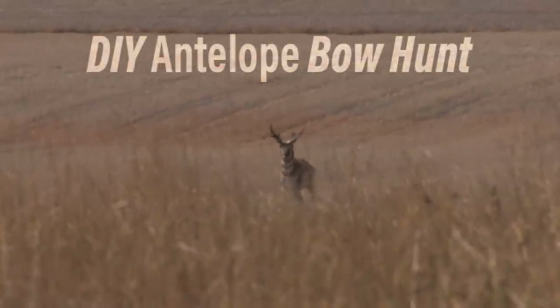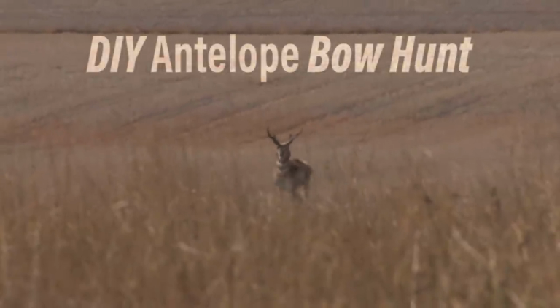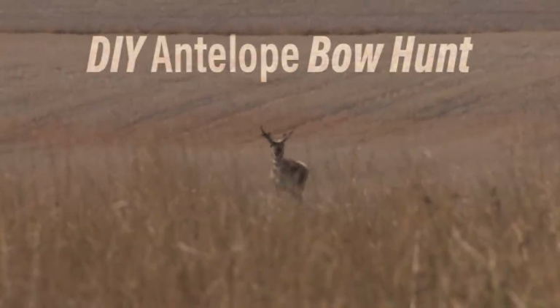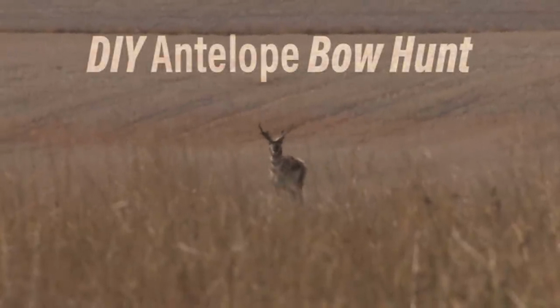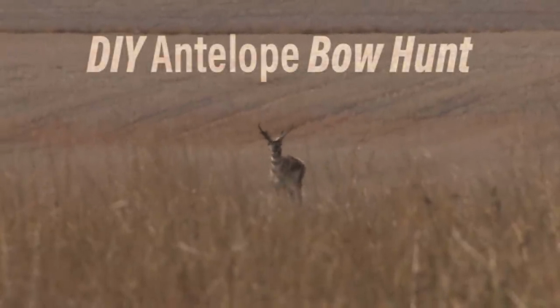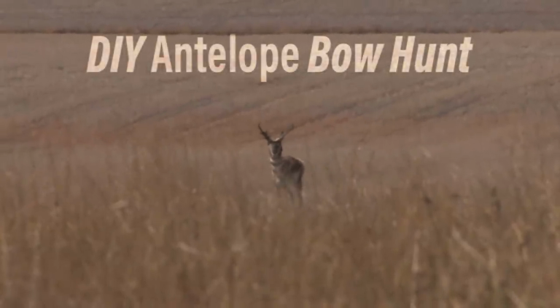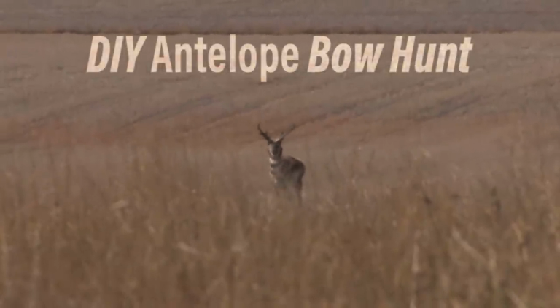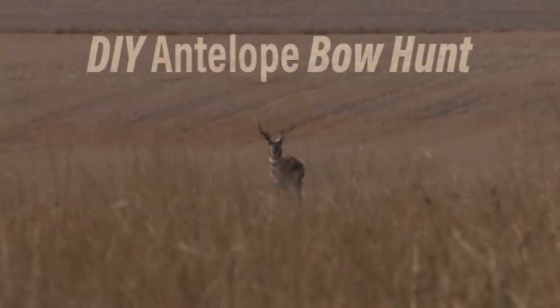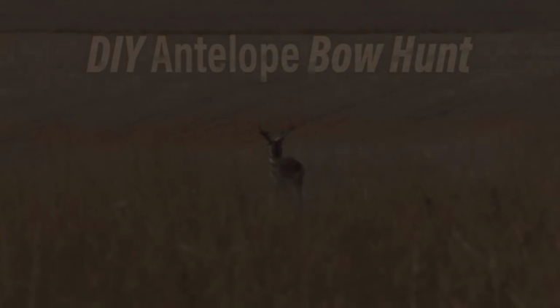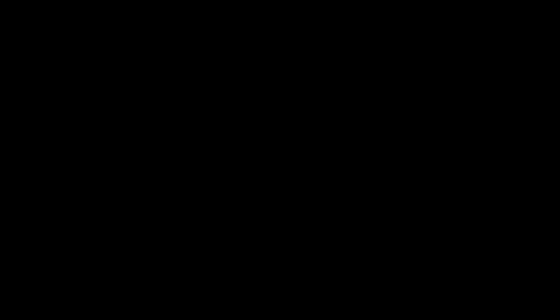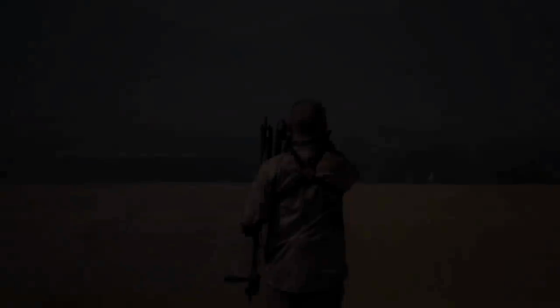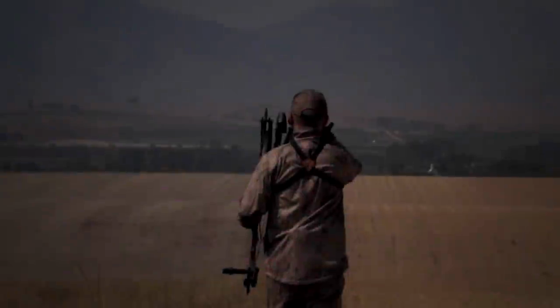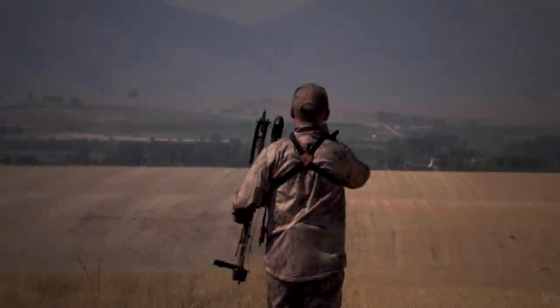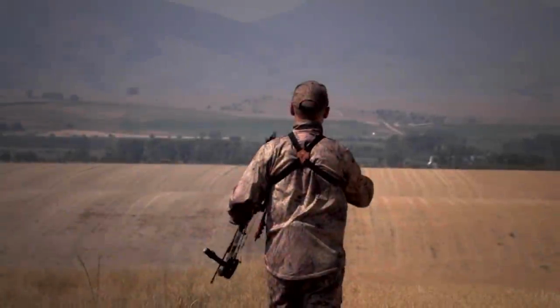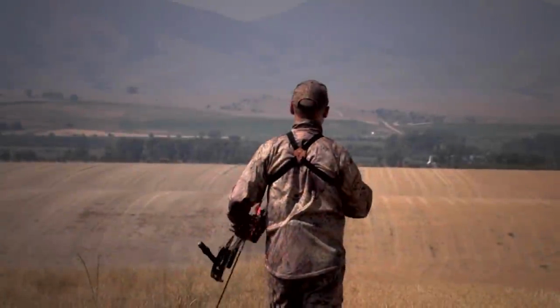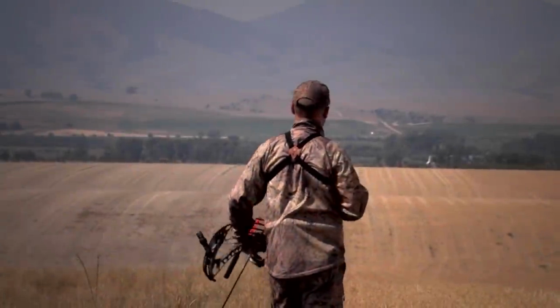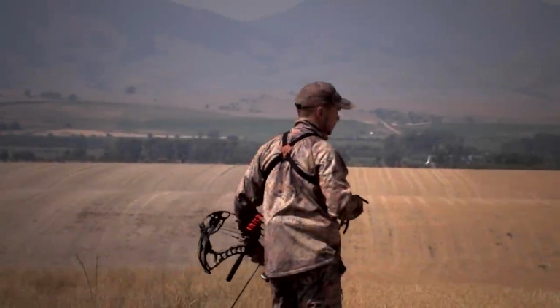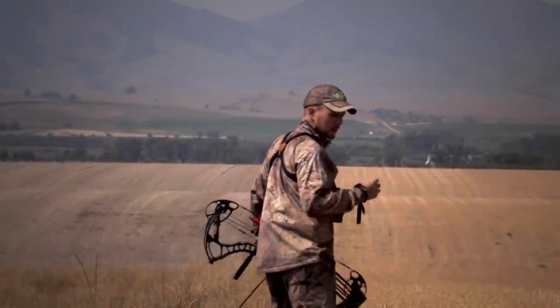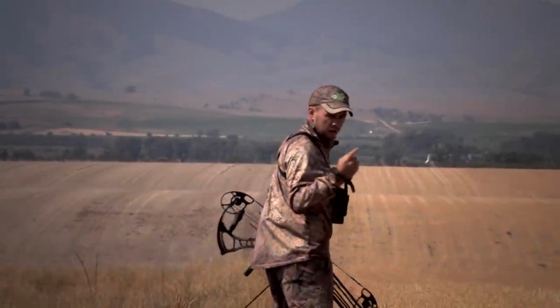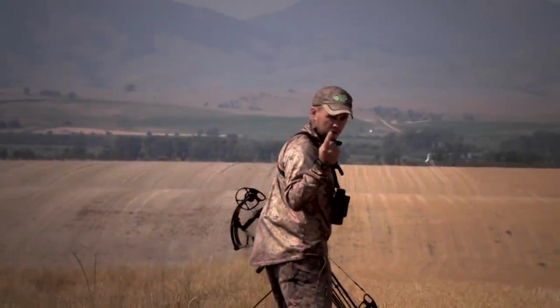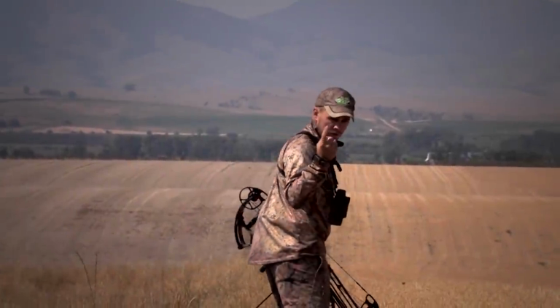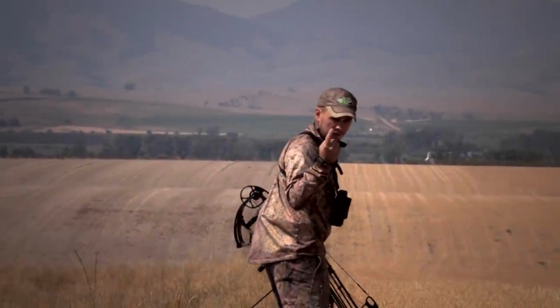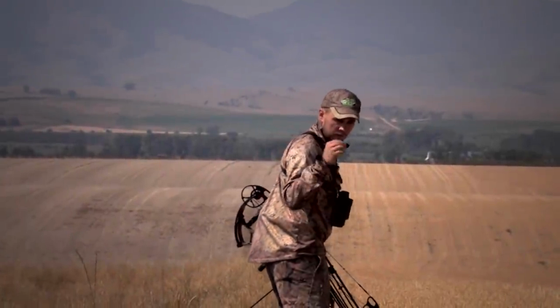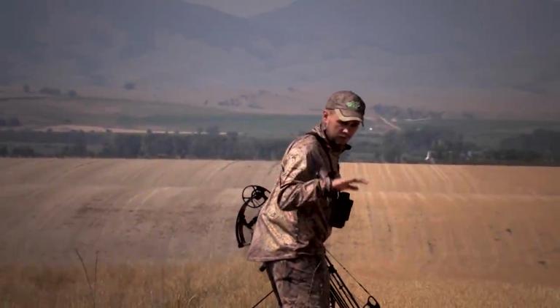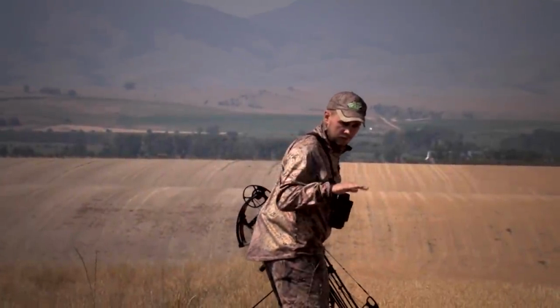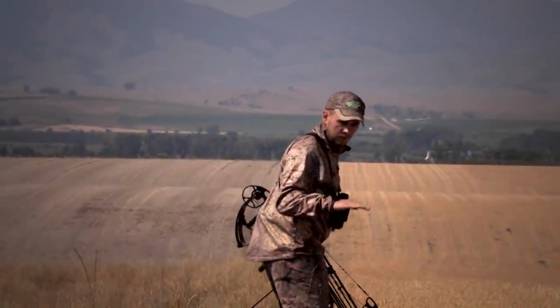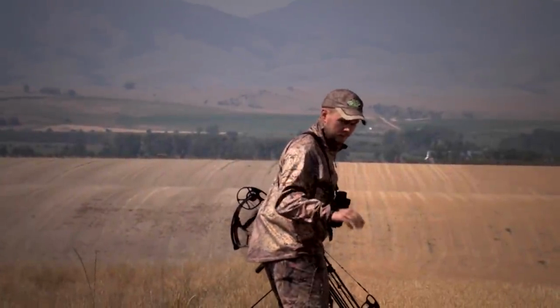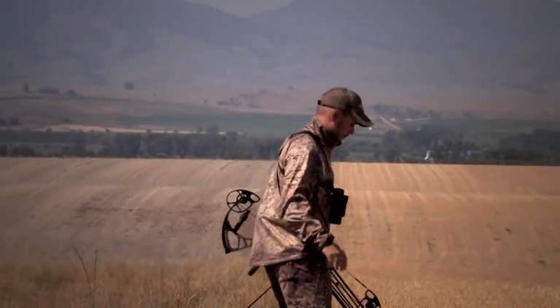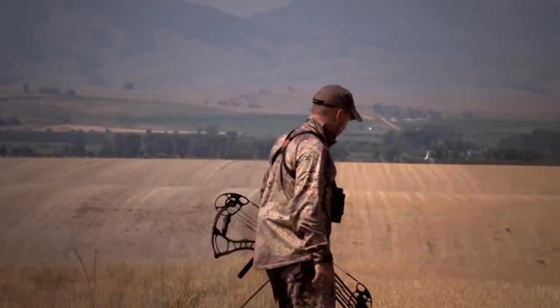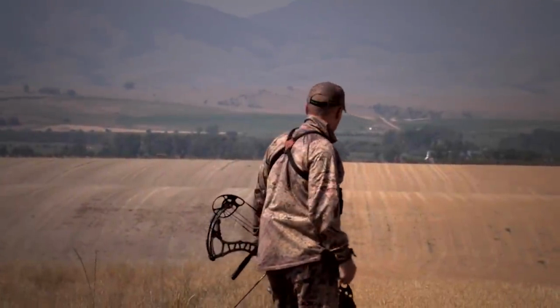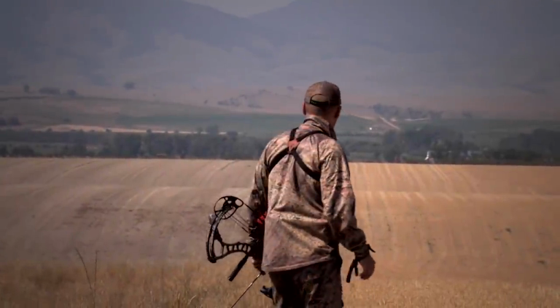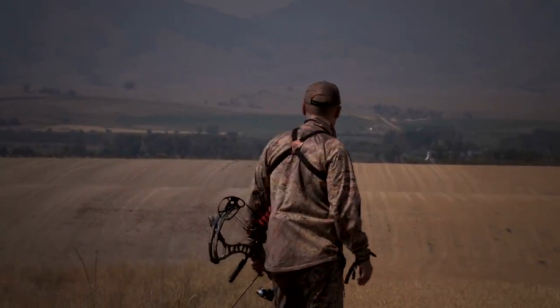We're going to head to Western Montana after trophy antelope with a bow. We're going to be hunting with Eastman staffer Jordan Breshears.